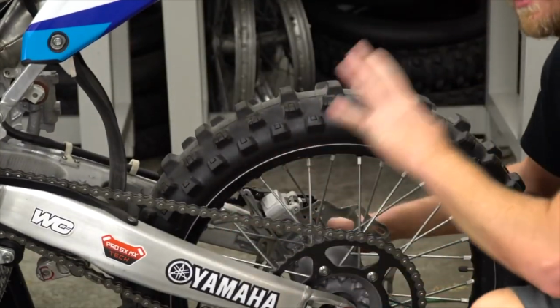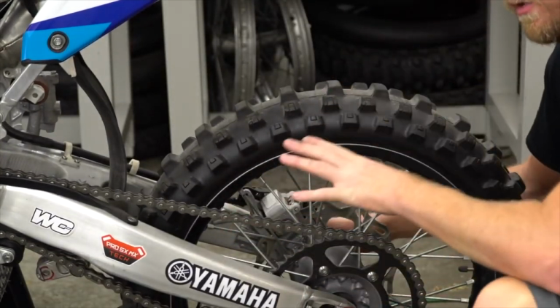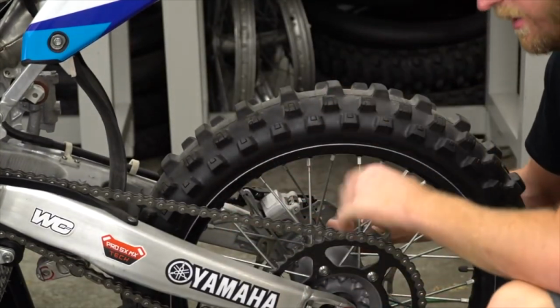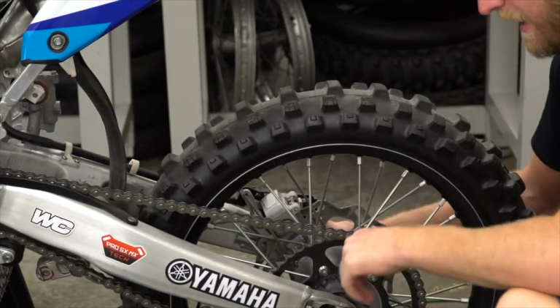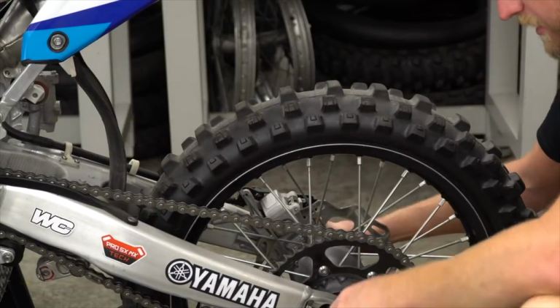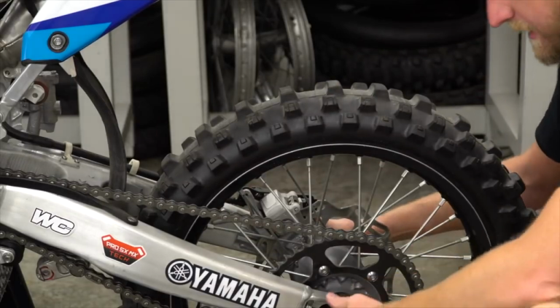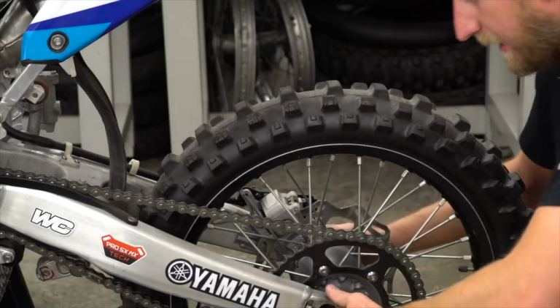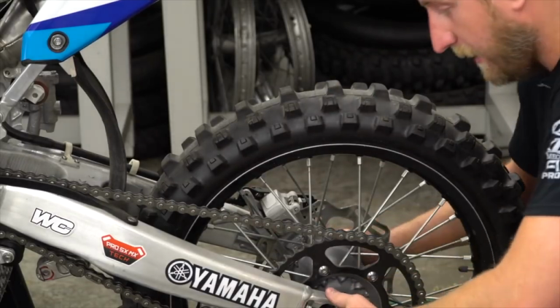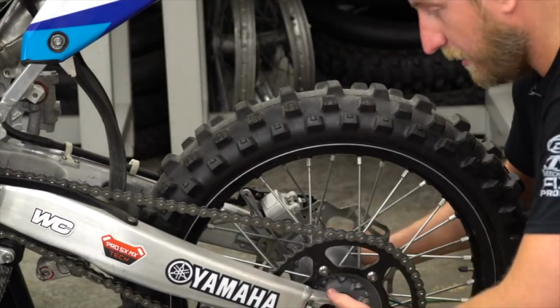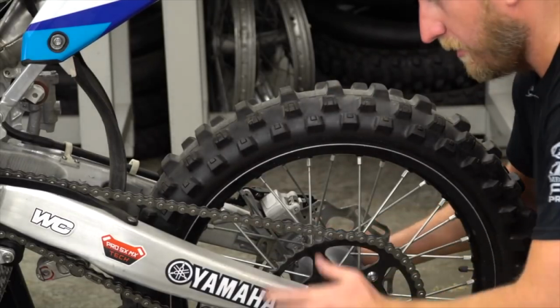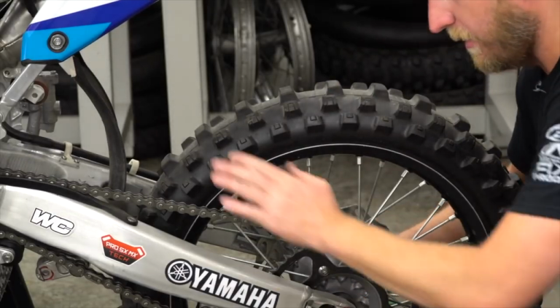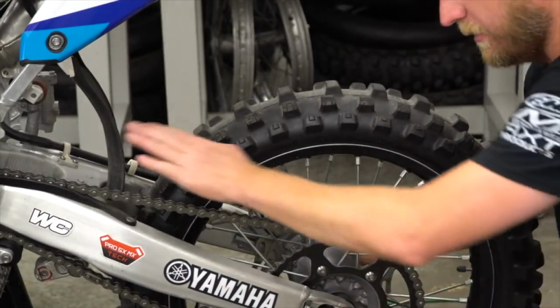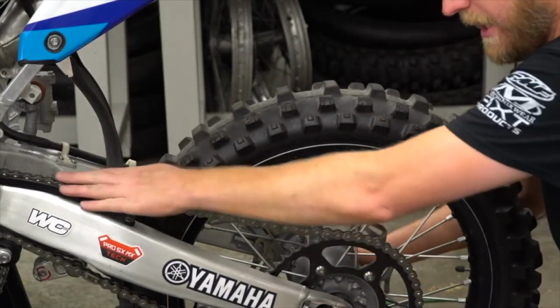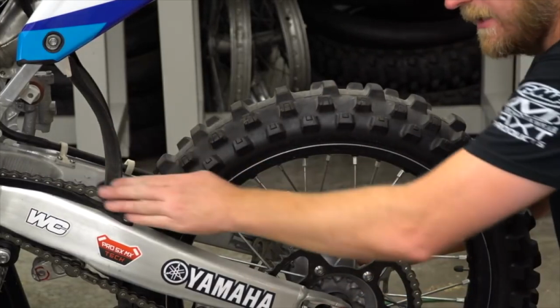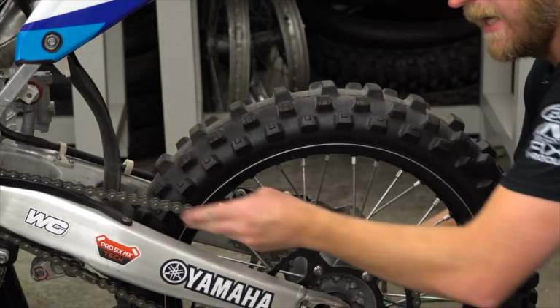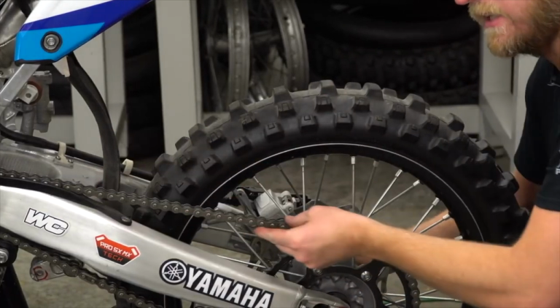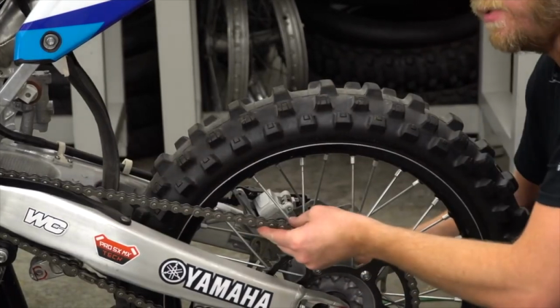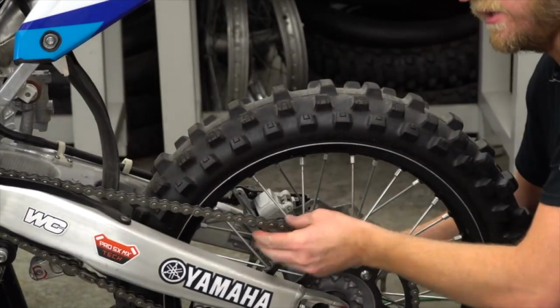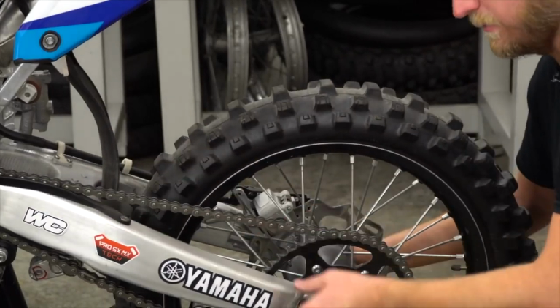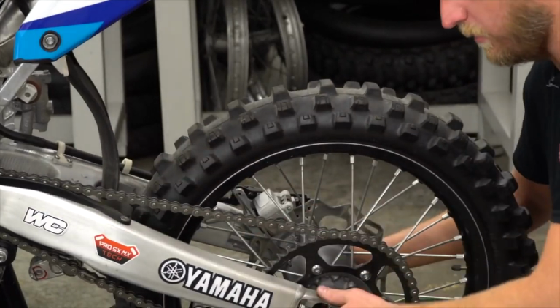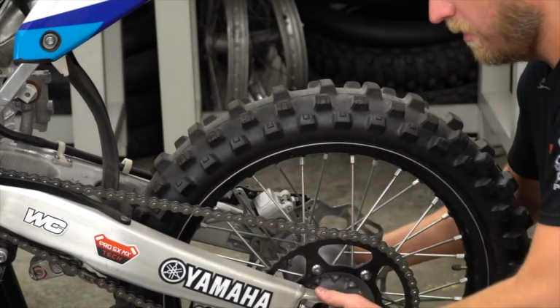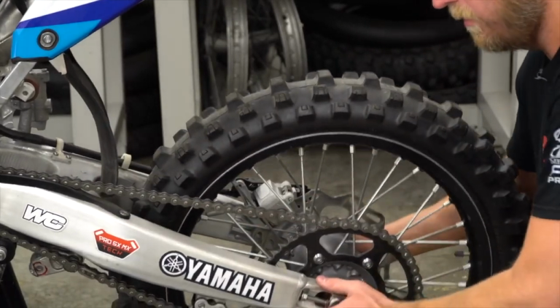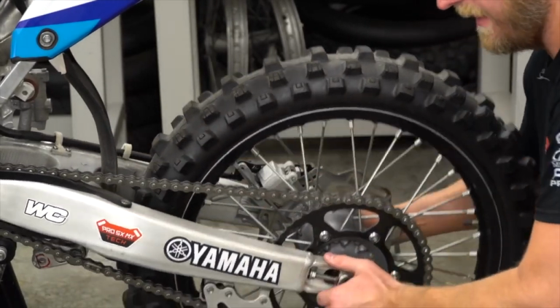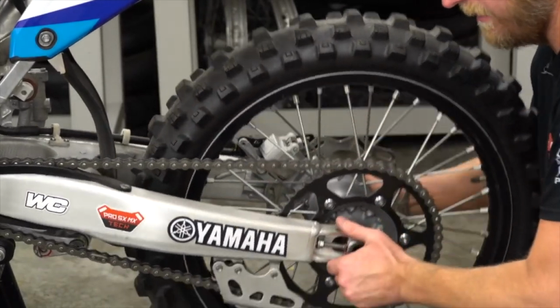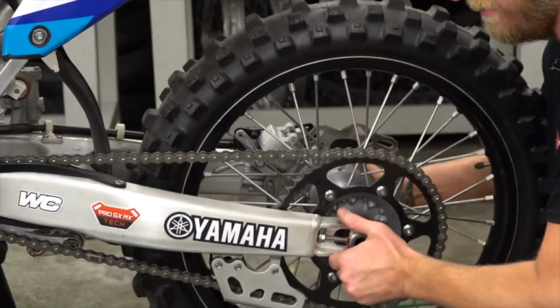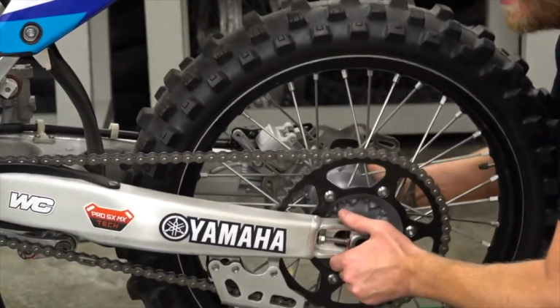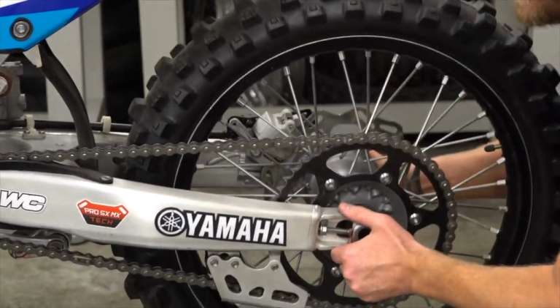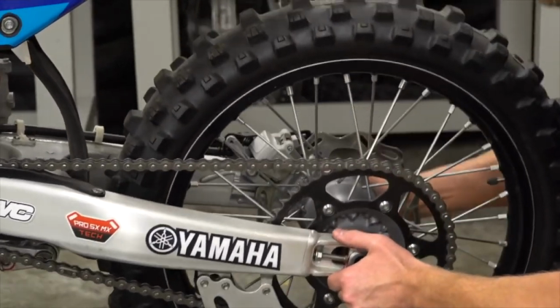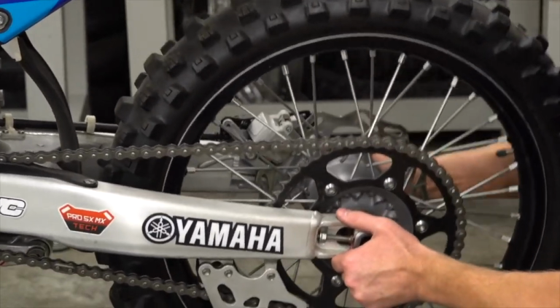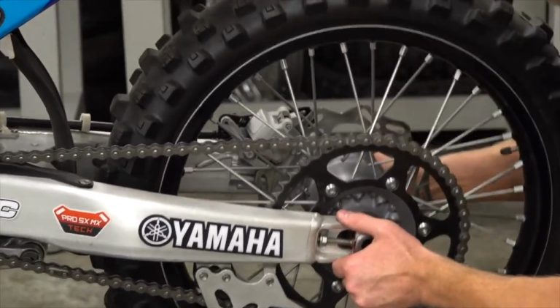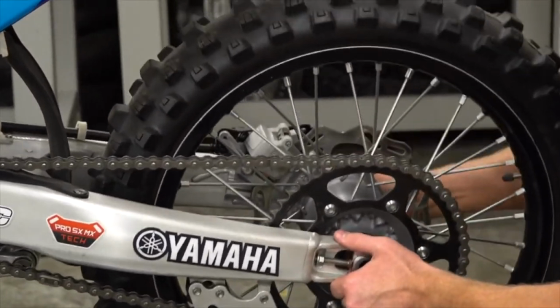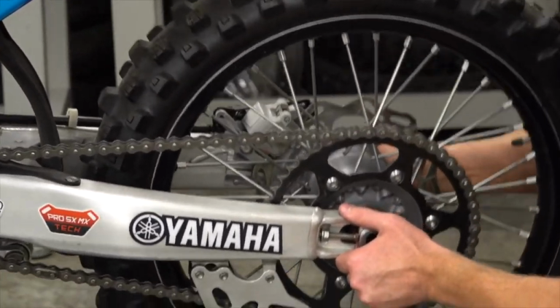So as you can see, you want to run your chain as tight as possible without the binding of the swing arm.